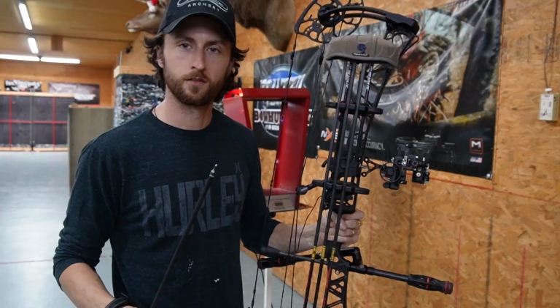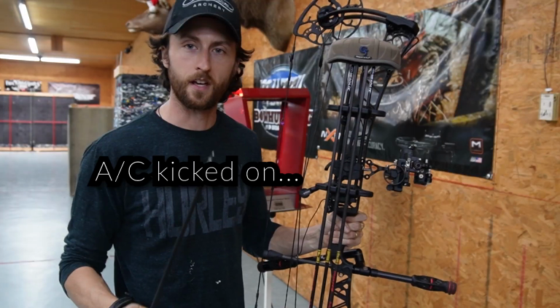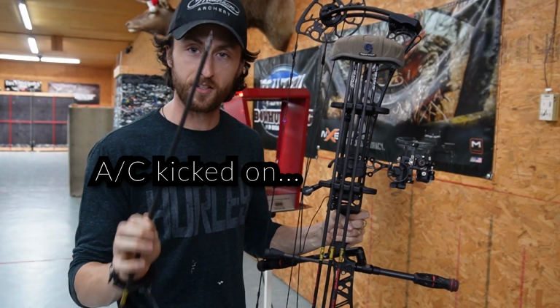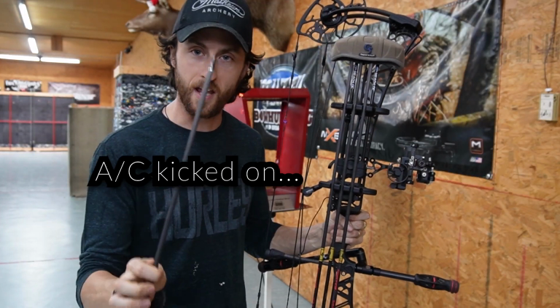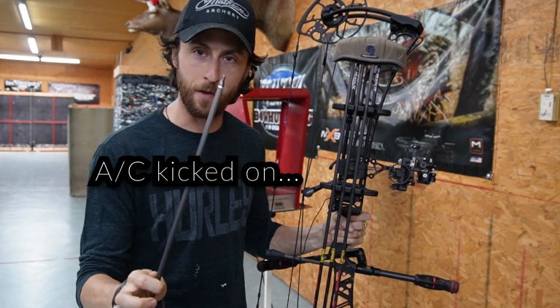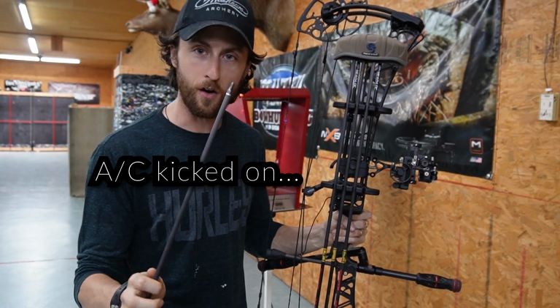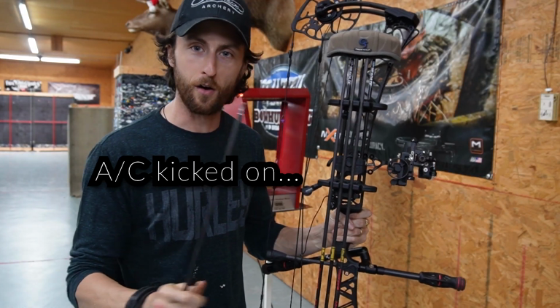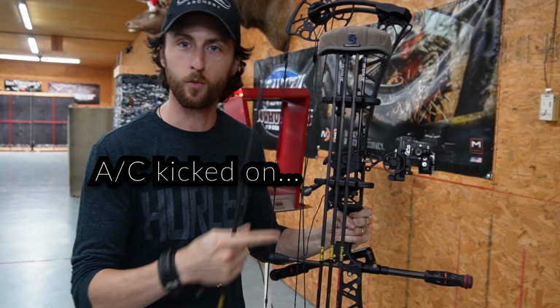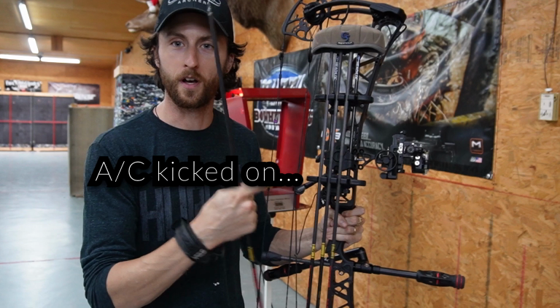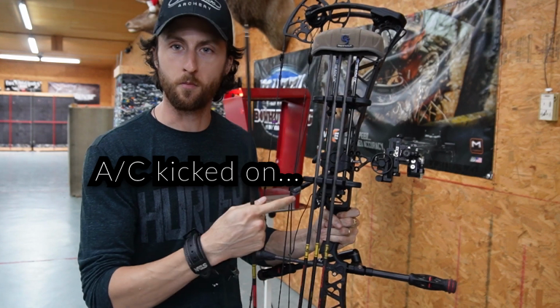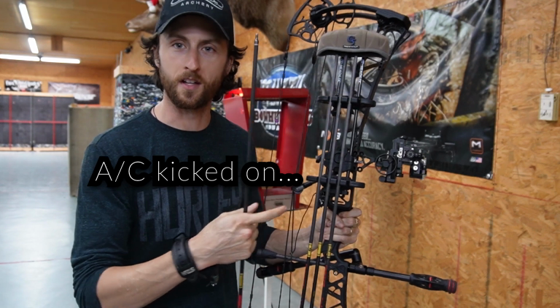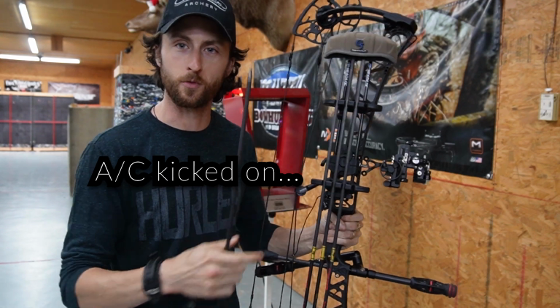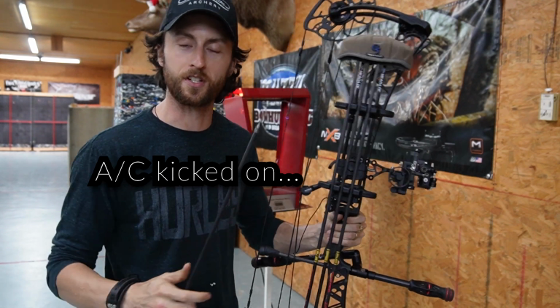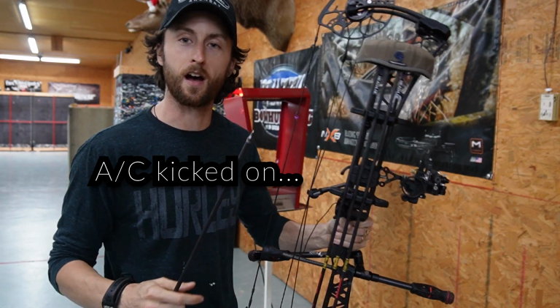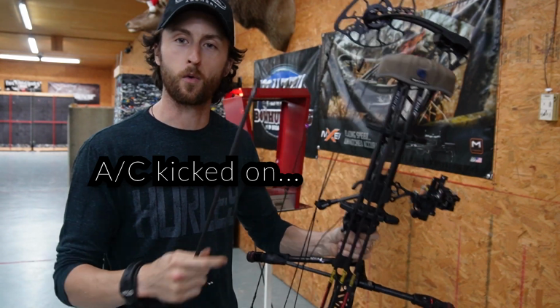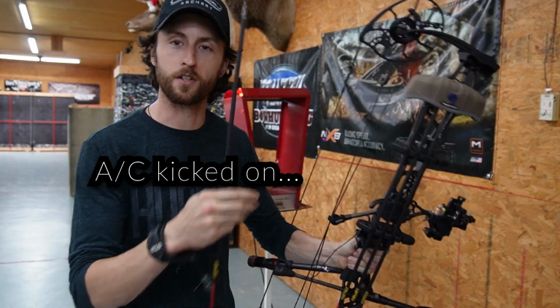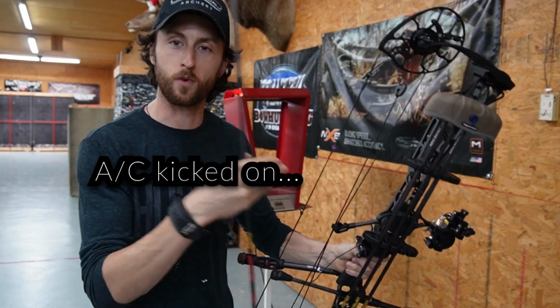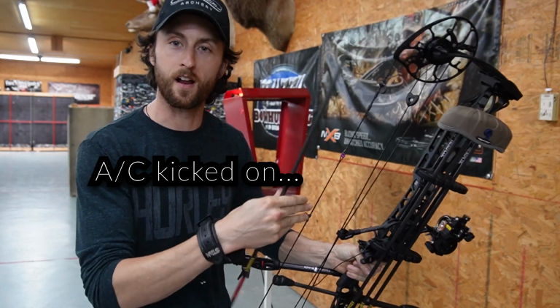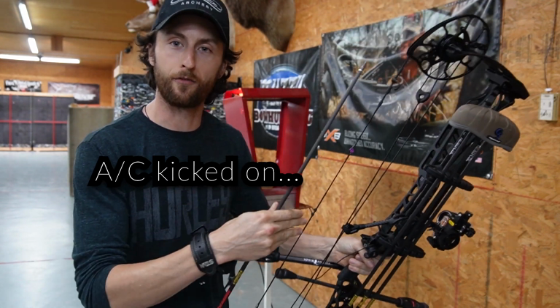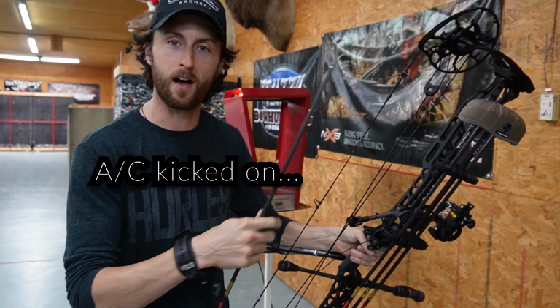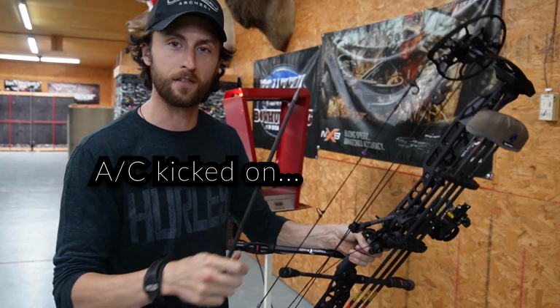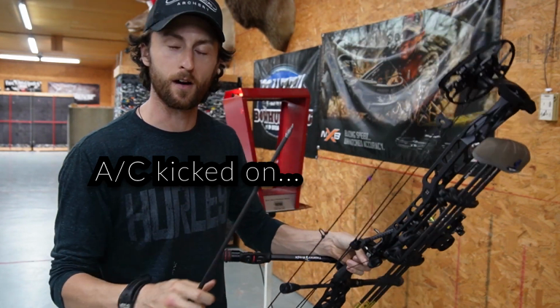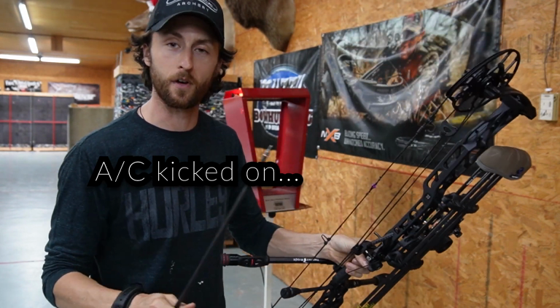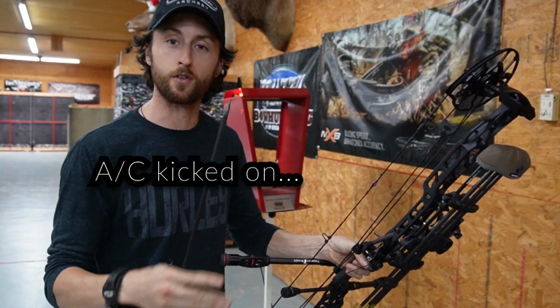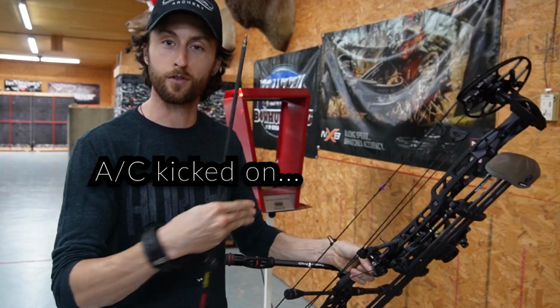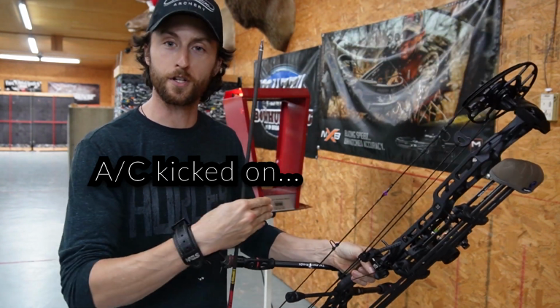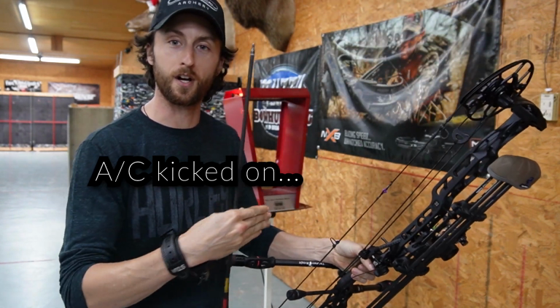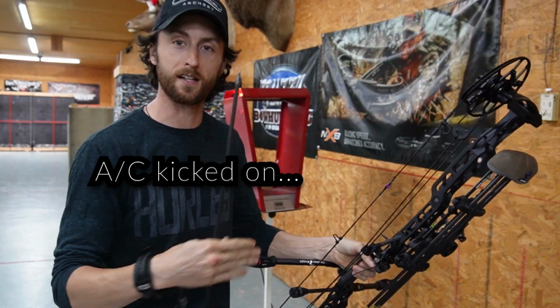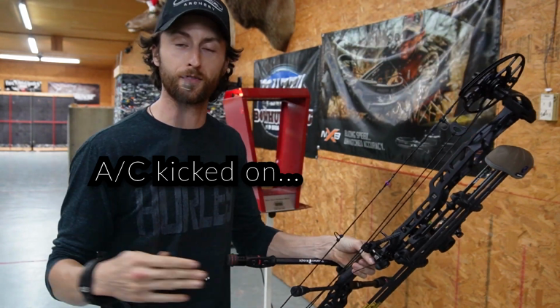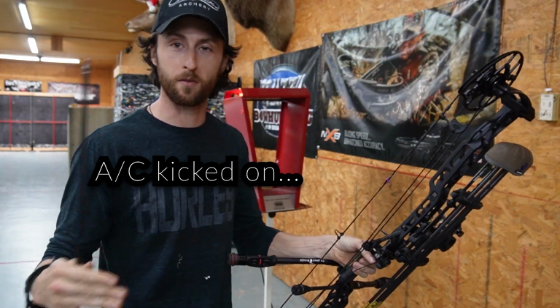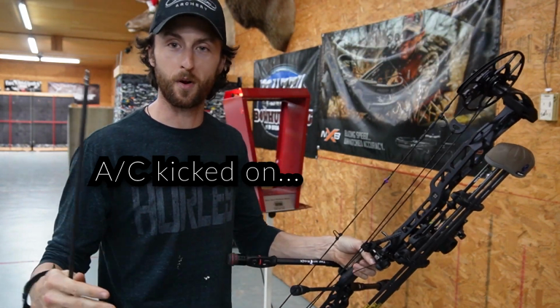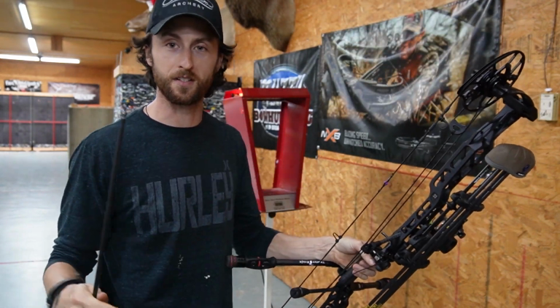Same arrow. We've got the mods switched out. We're at 29.5 now. We're going to do three shots for comparison.